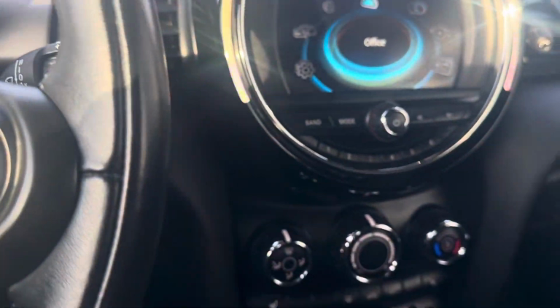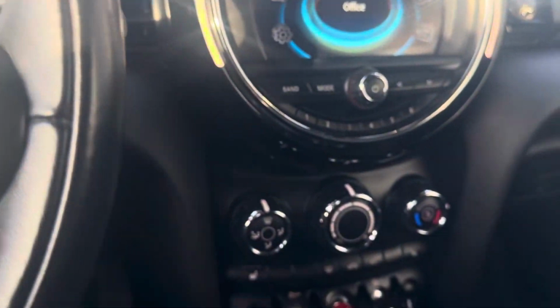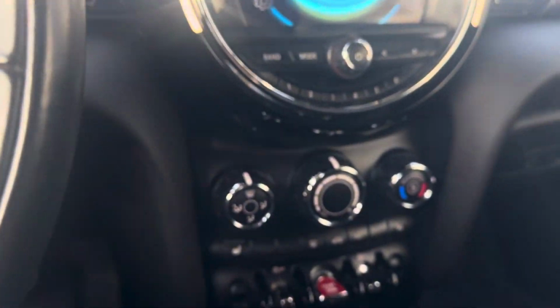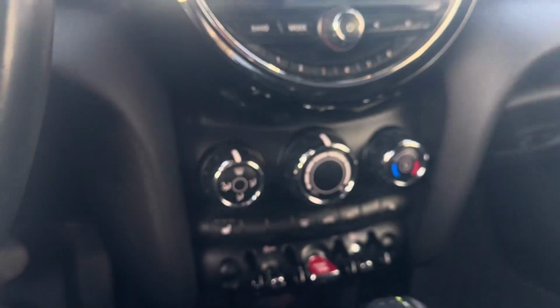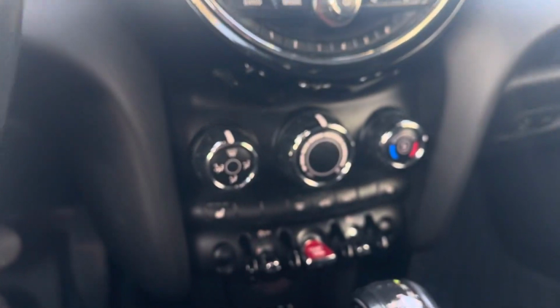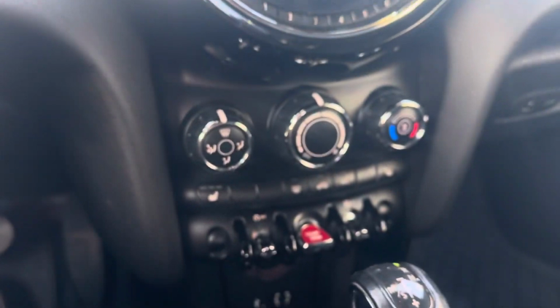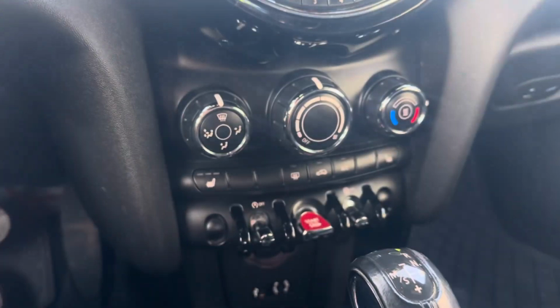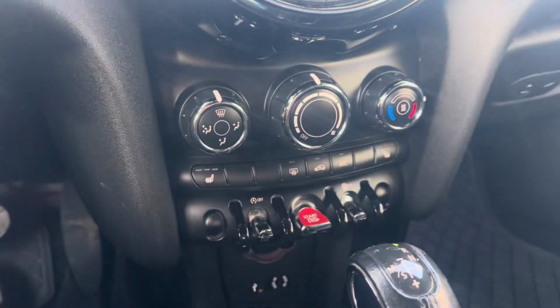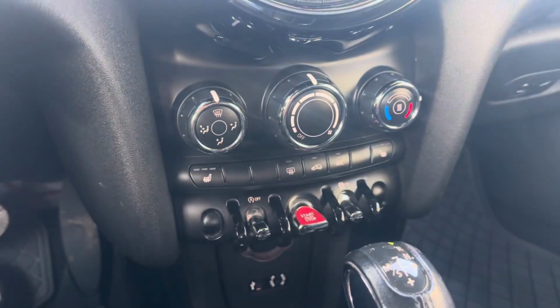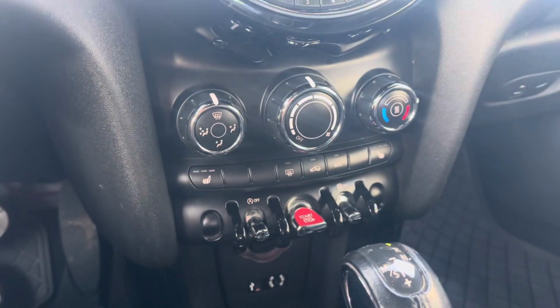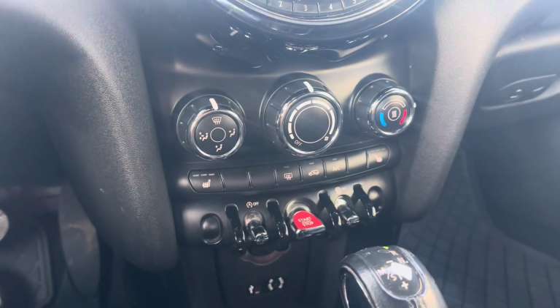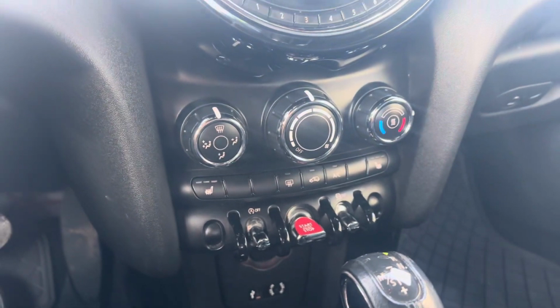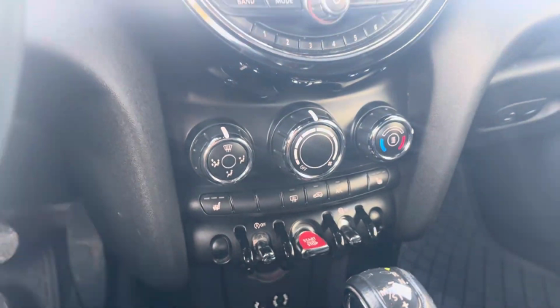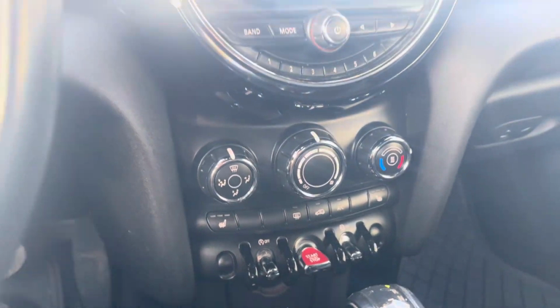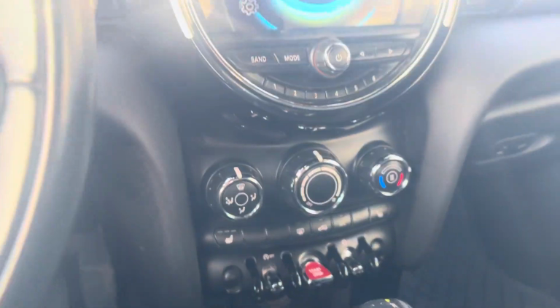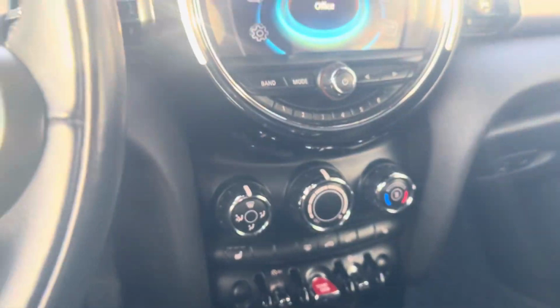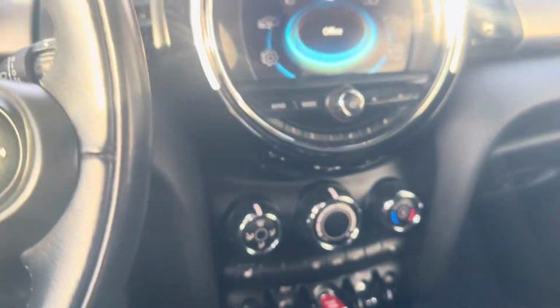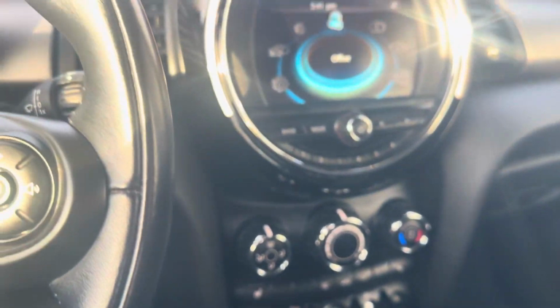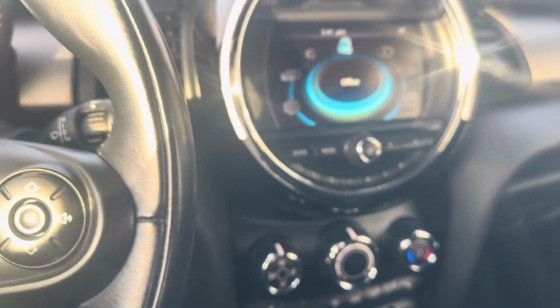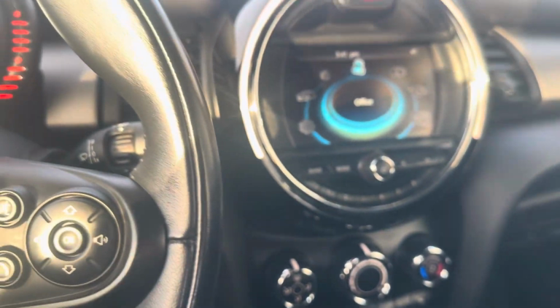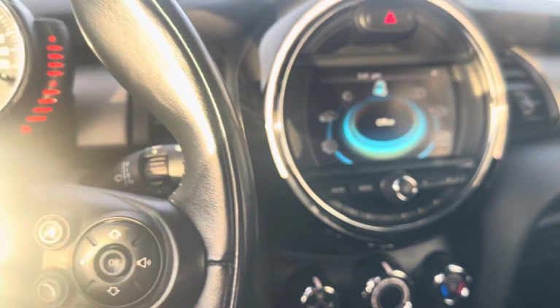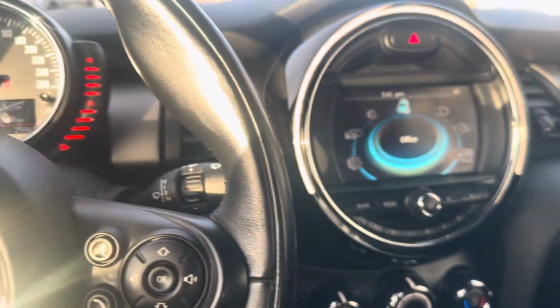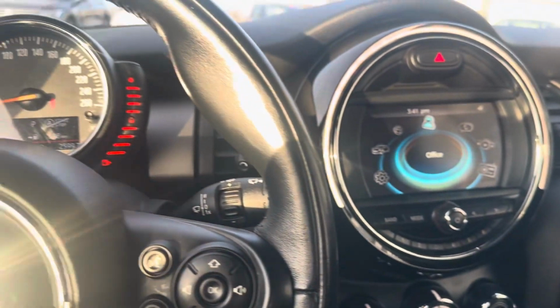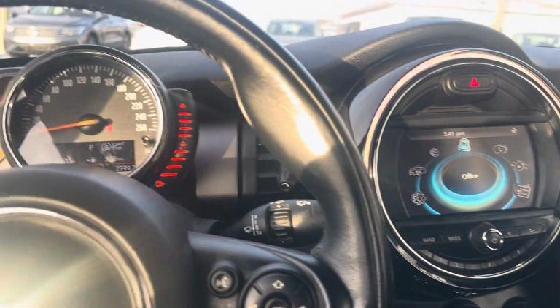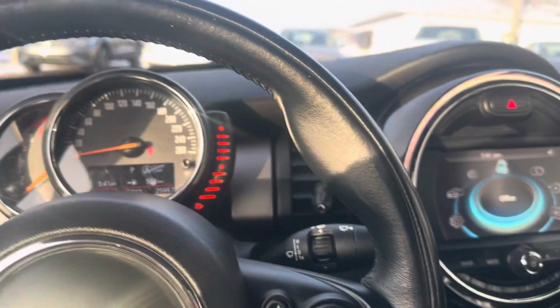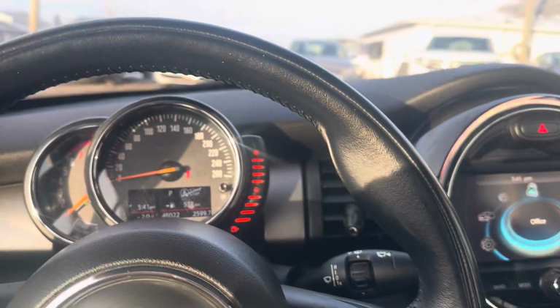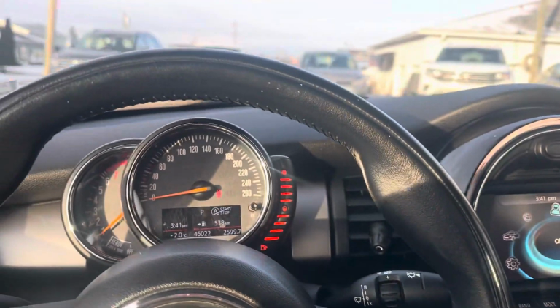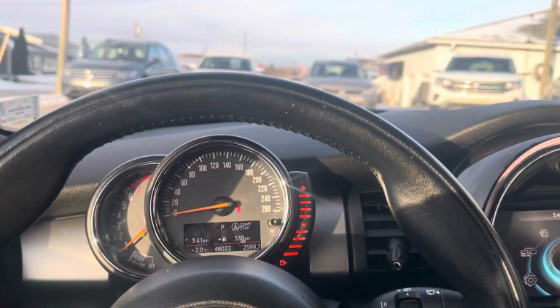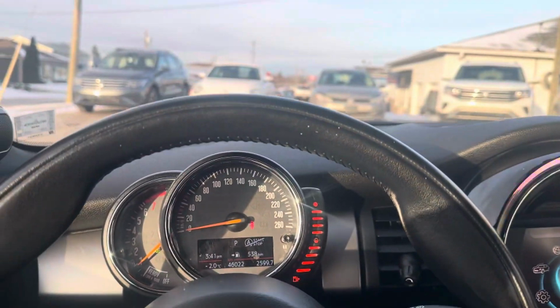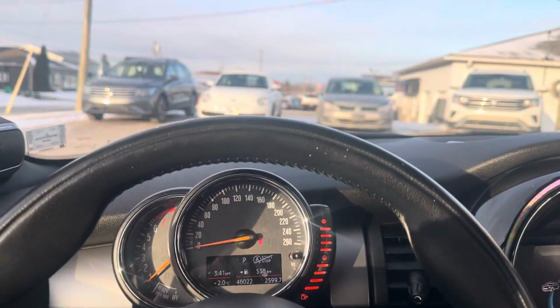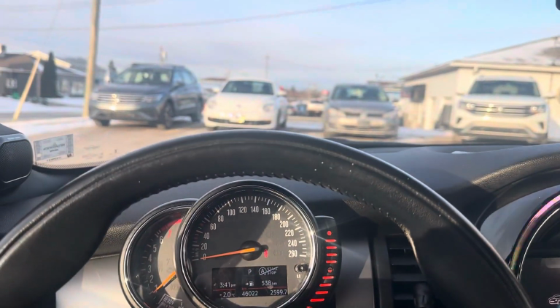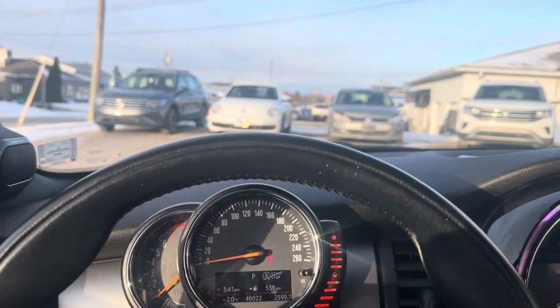It comes with heated seats. This vehicle is freshened up and ready for its next home. Come check it out at Fredericton Volkswagen.